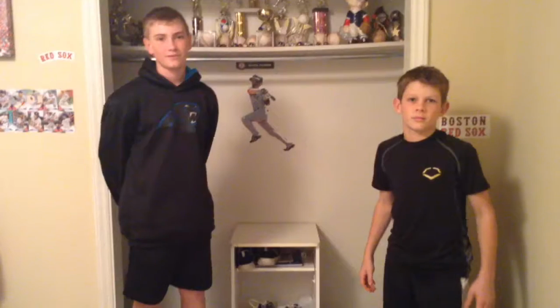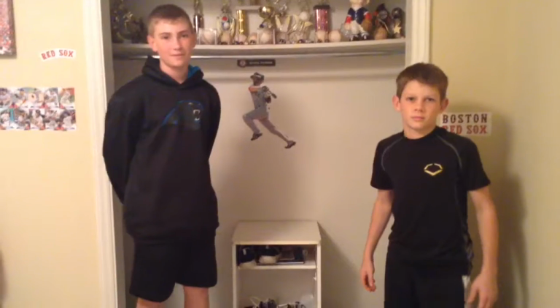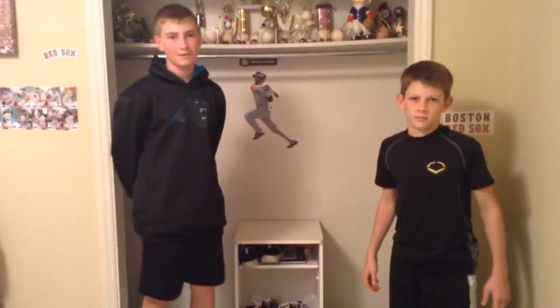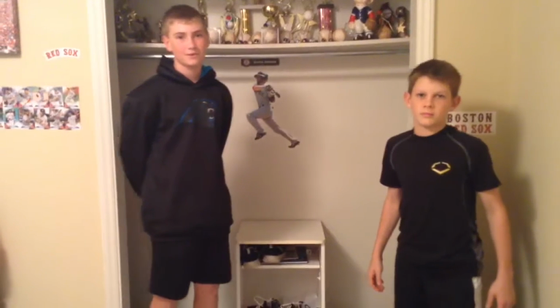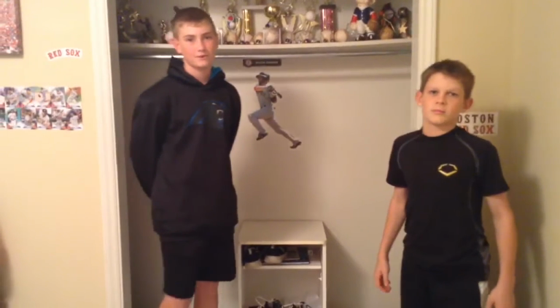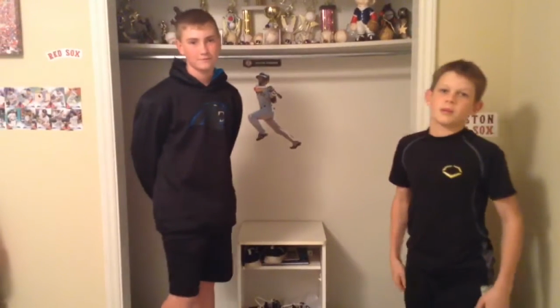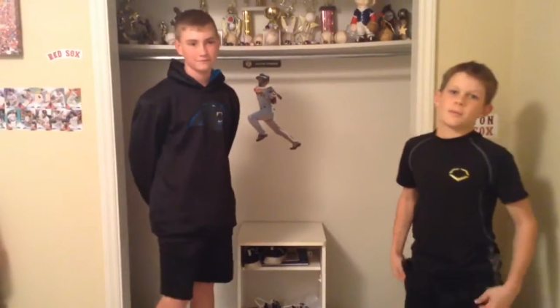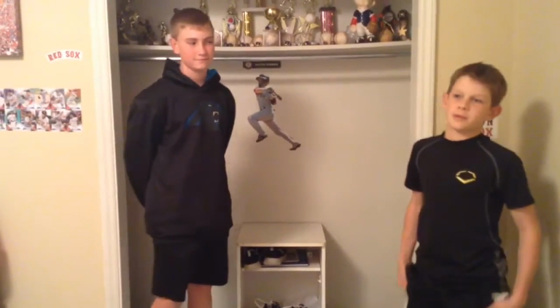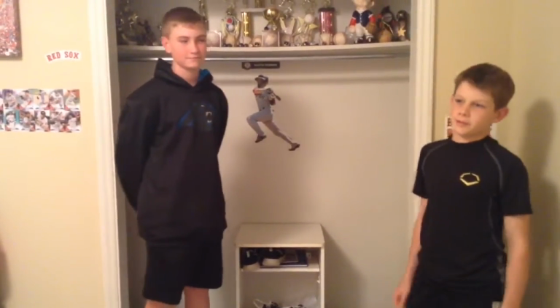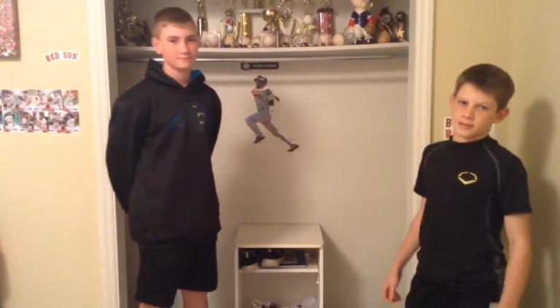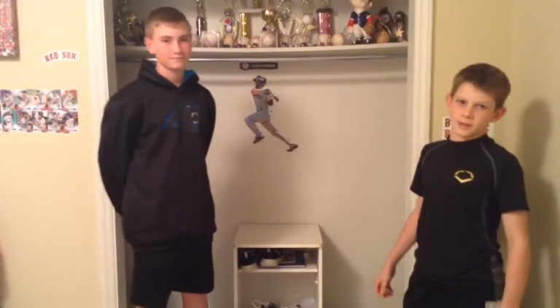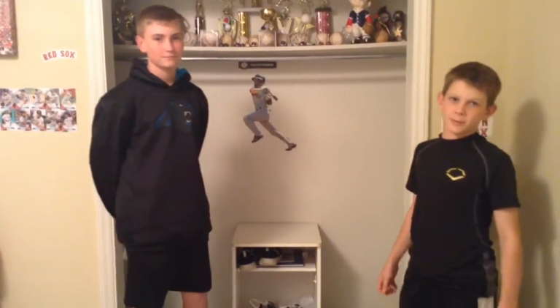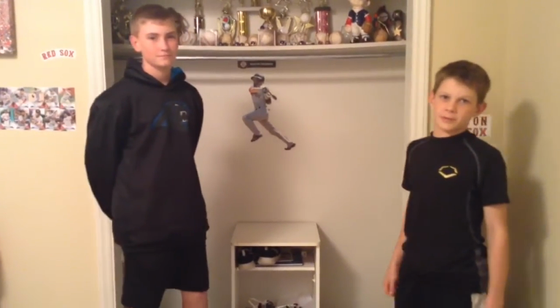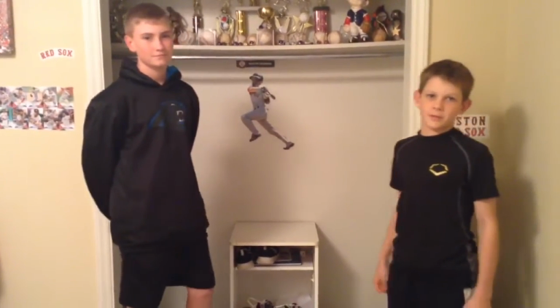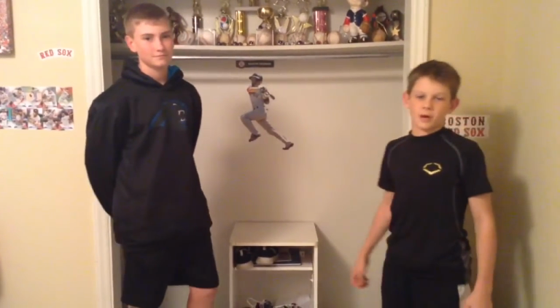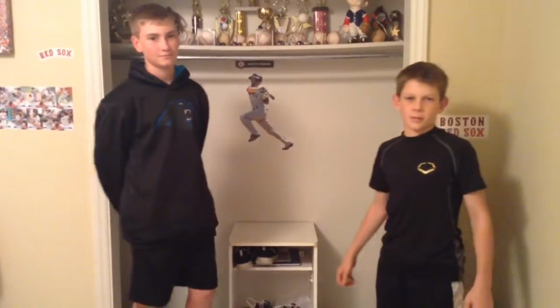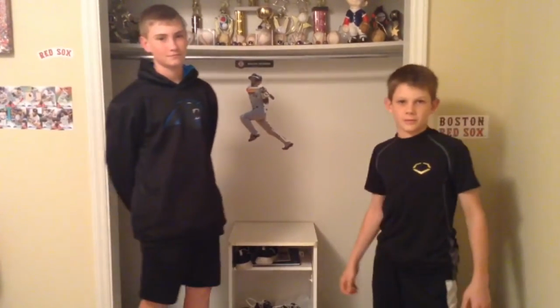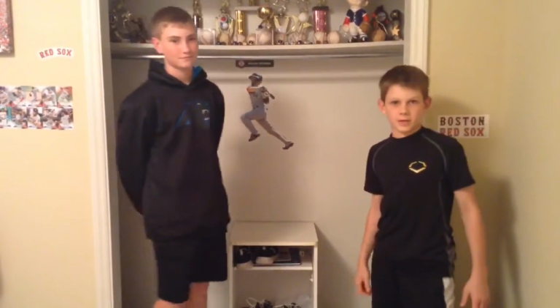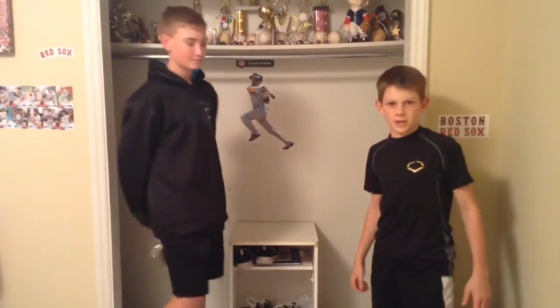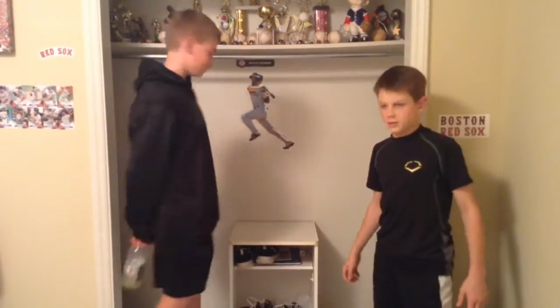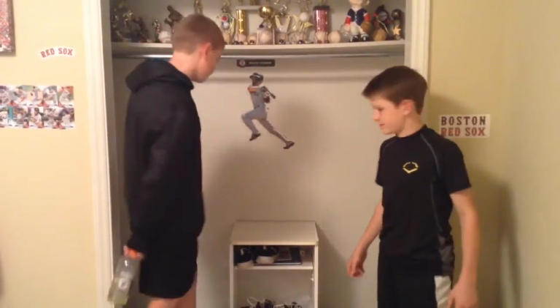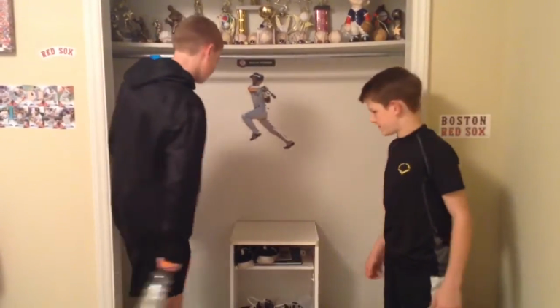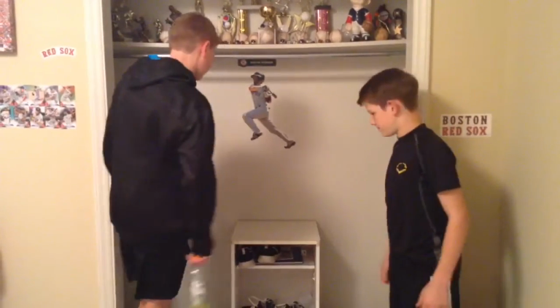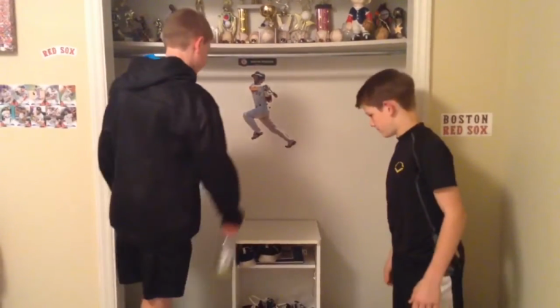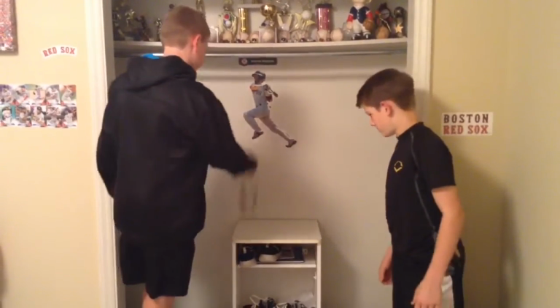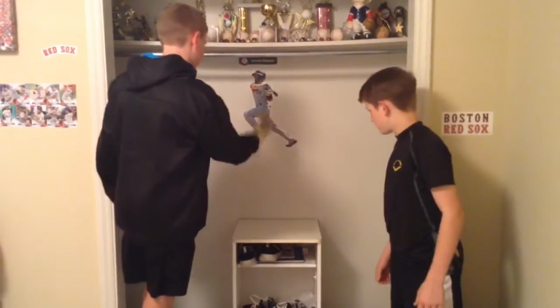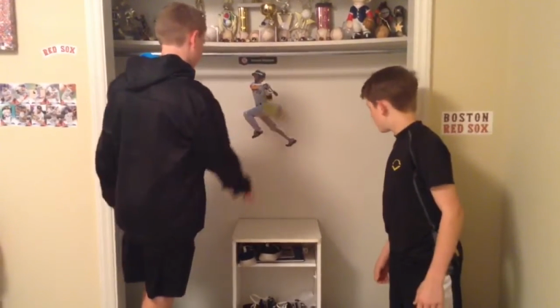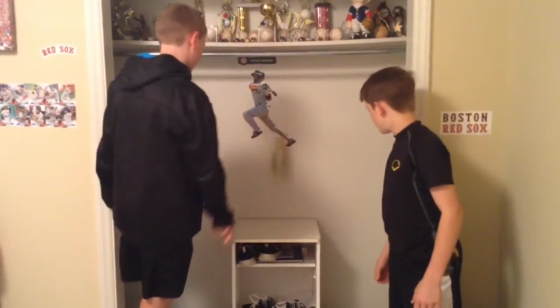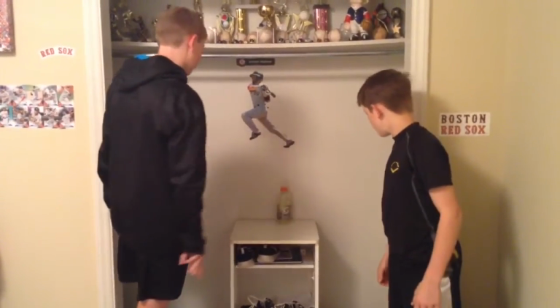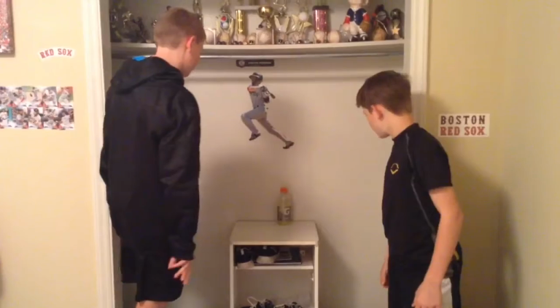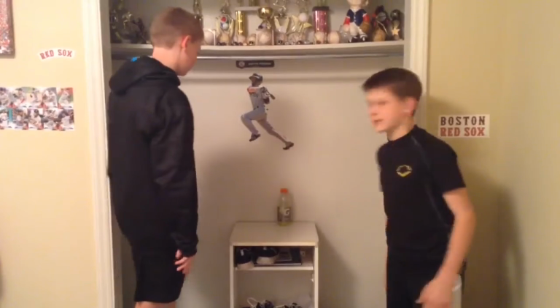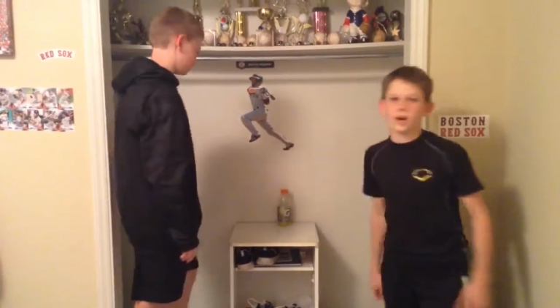Hi, my name's Carson. I'm Bristol, and today we'll be doing water bottle trick shots. Let's go!